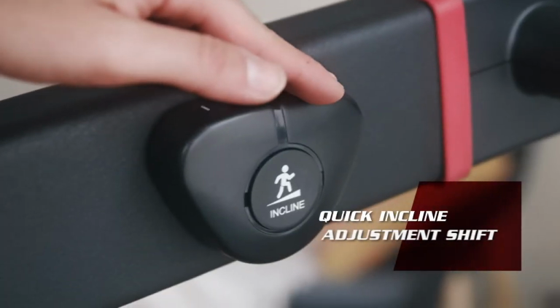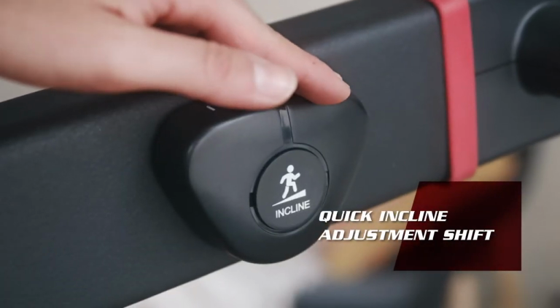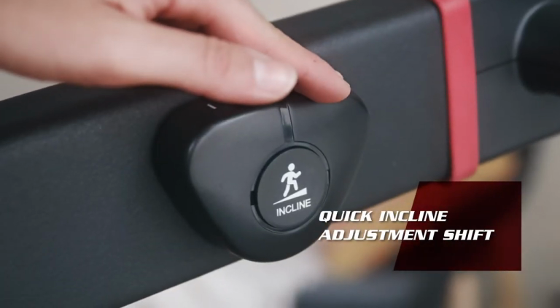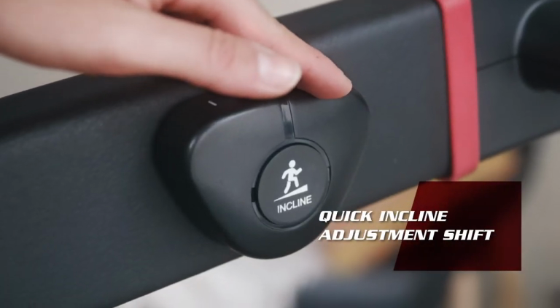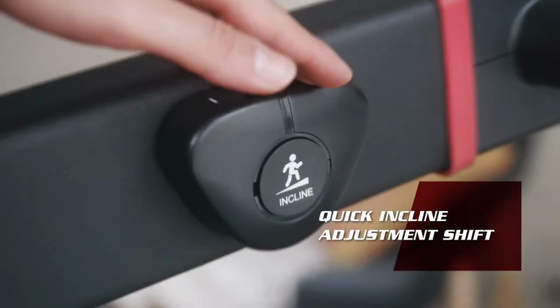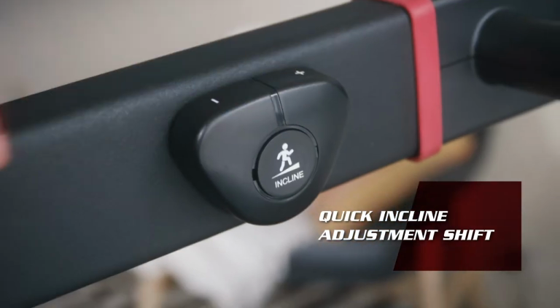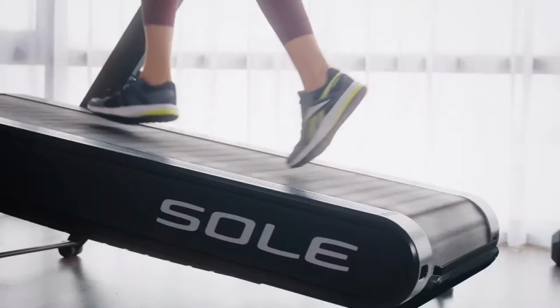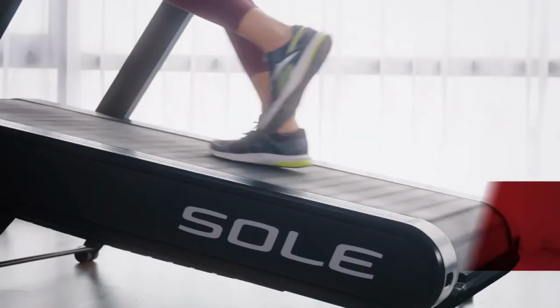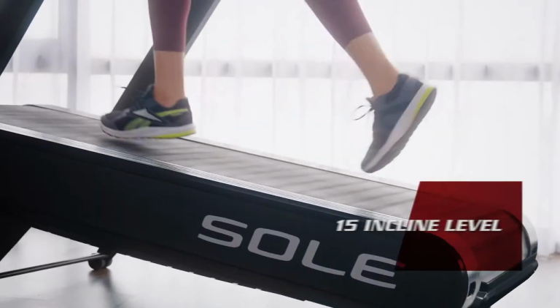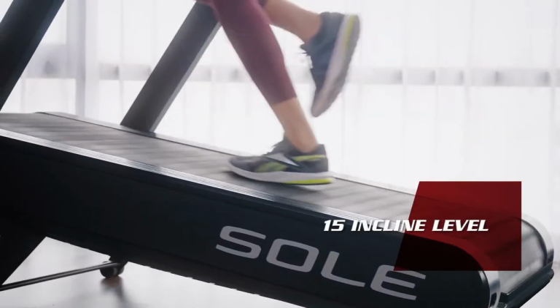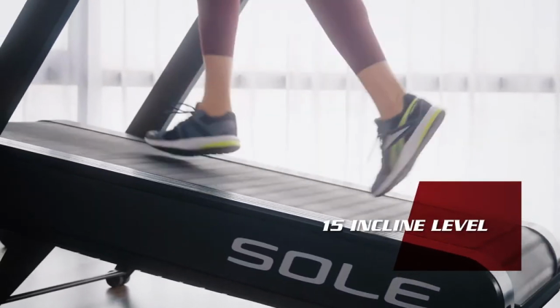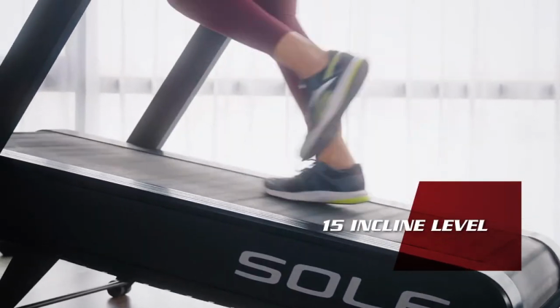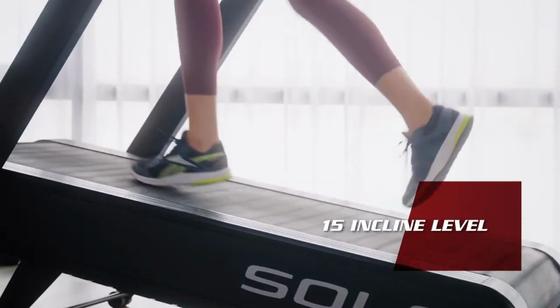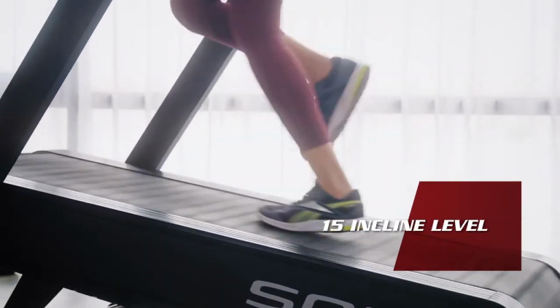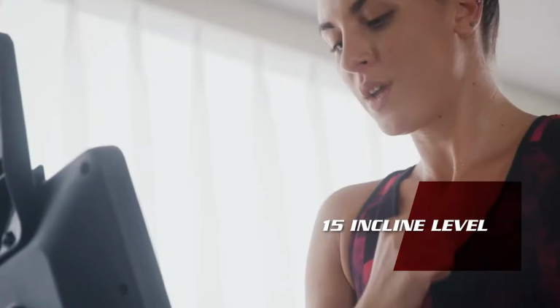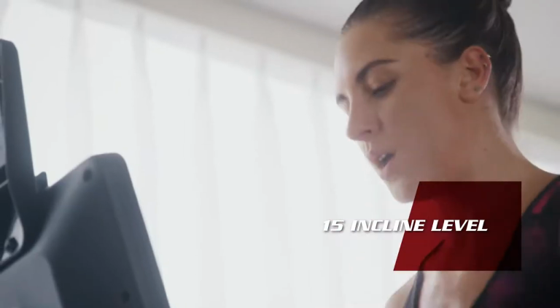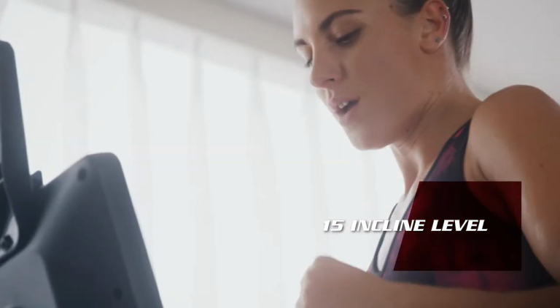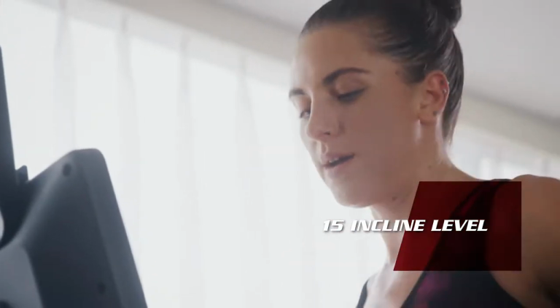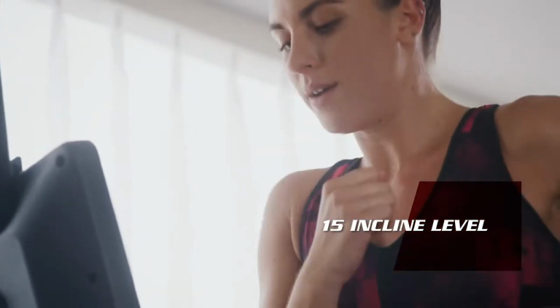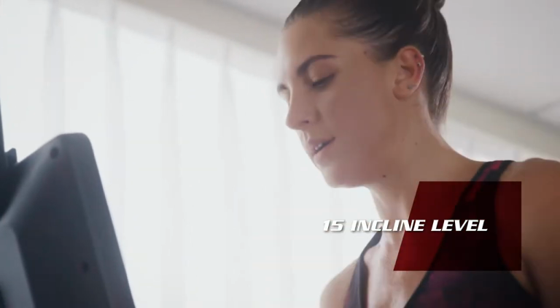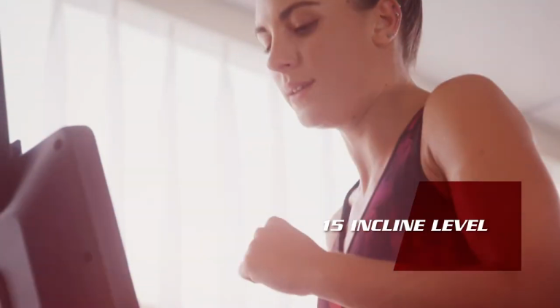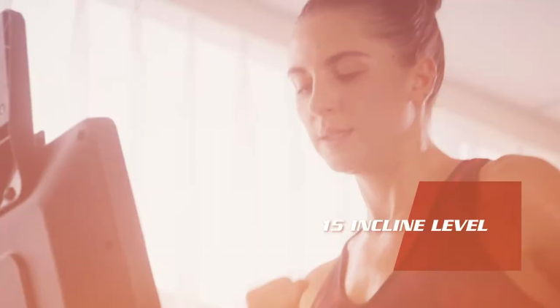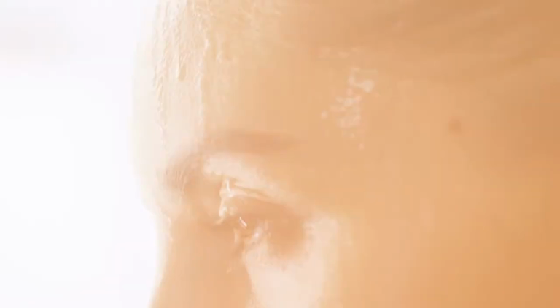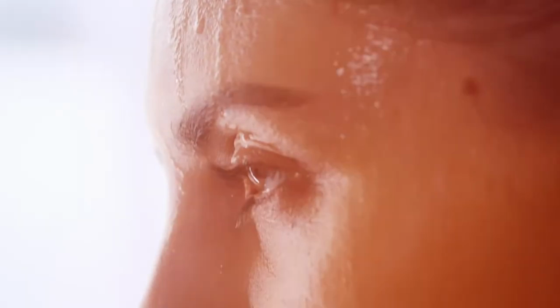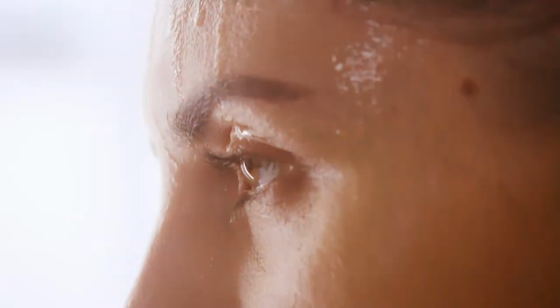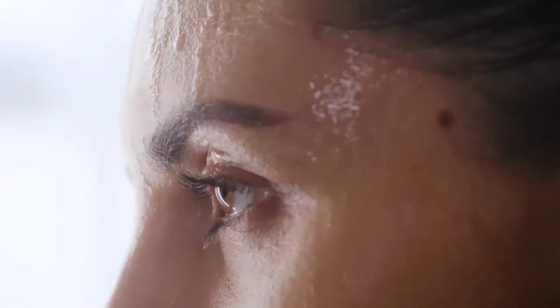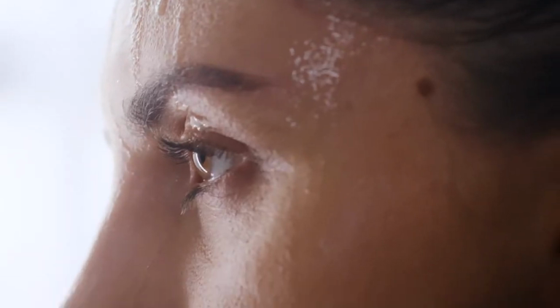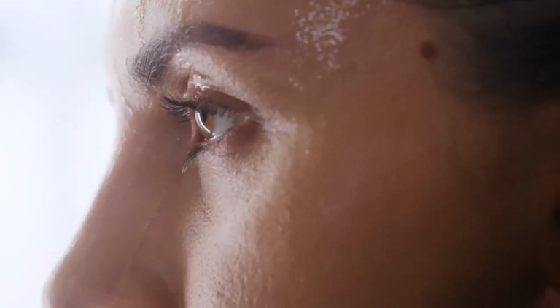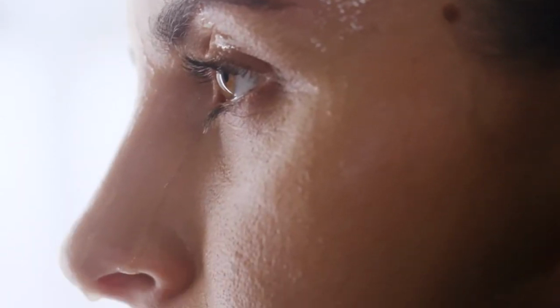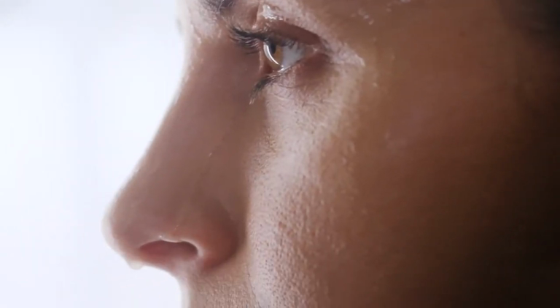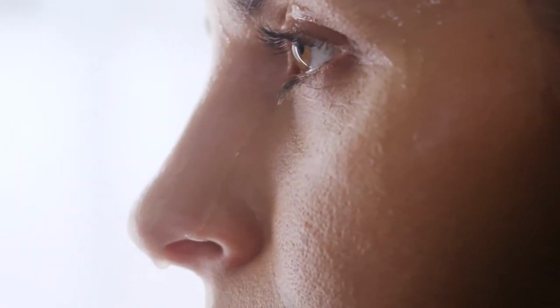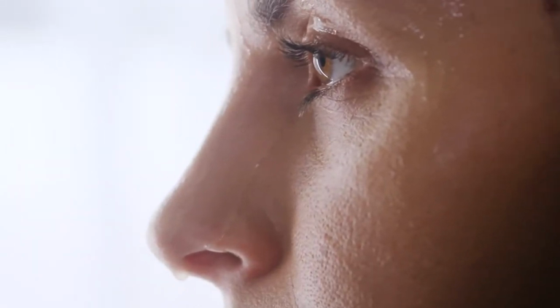The power incline can always push the exercise to the next level.